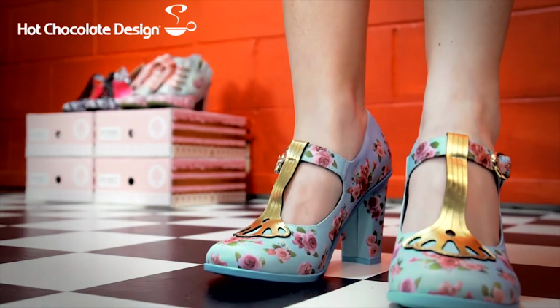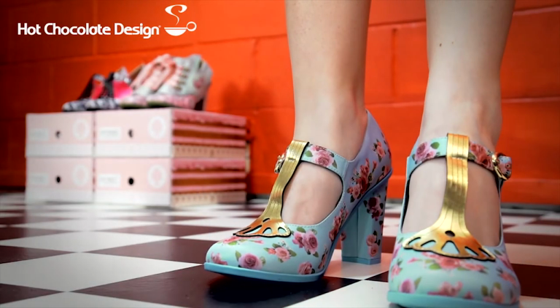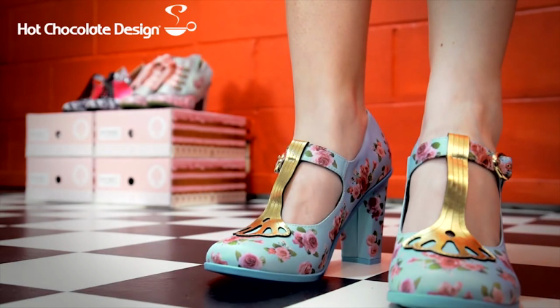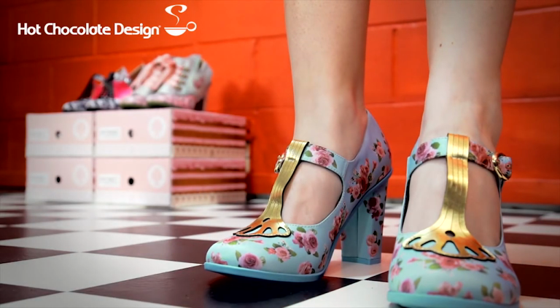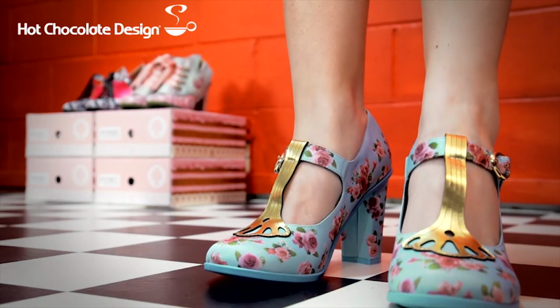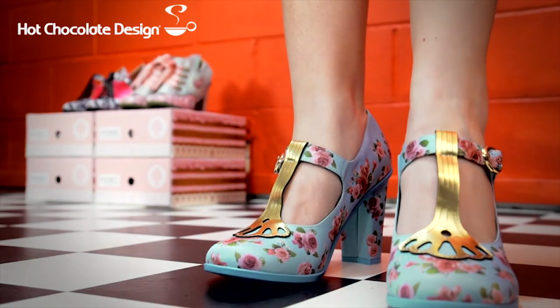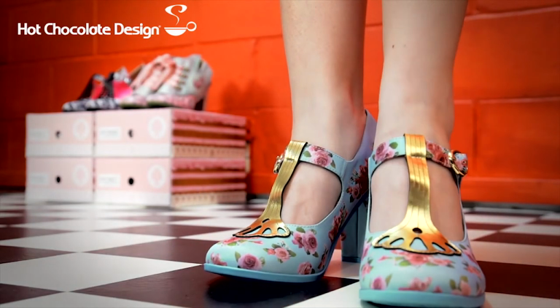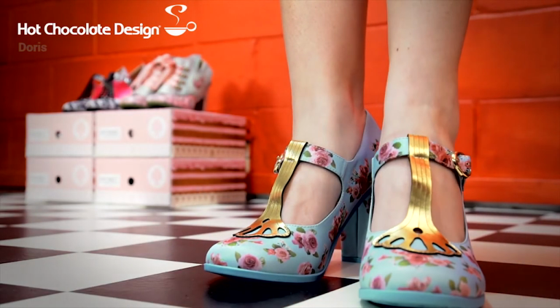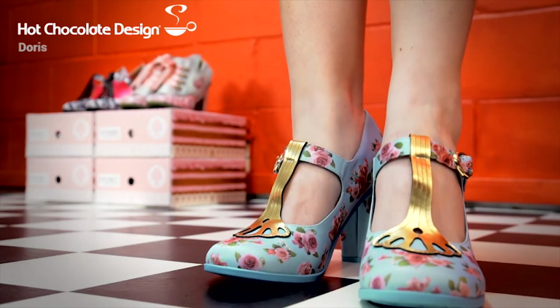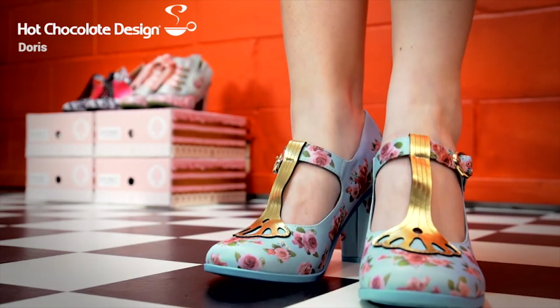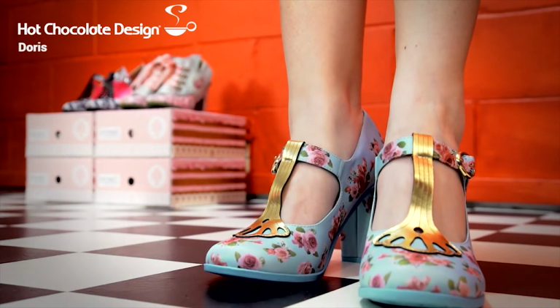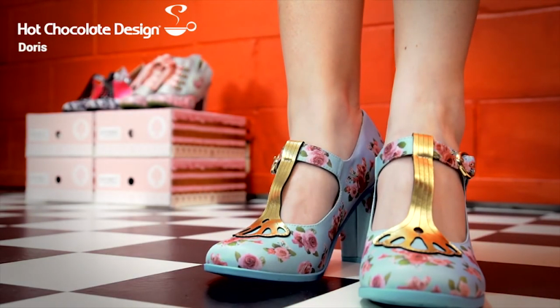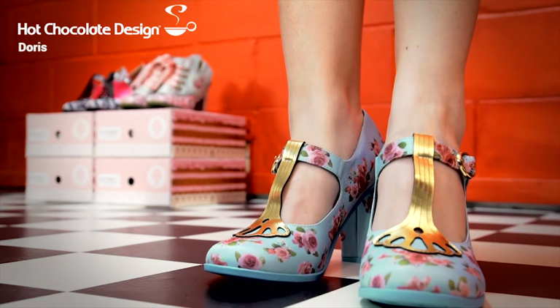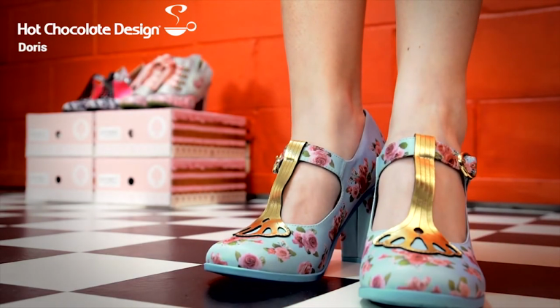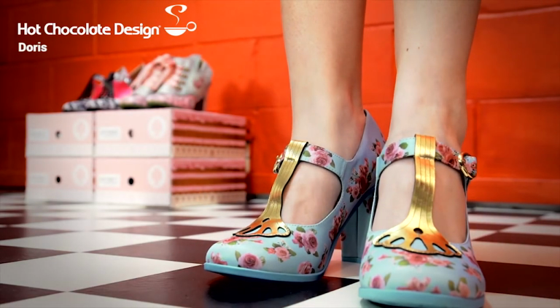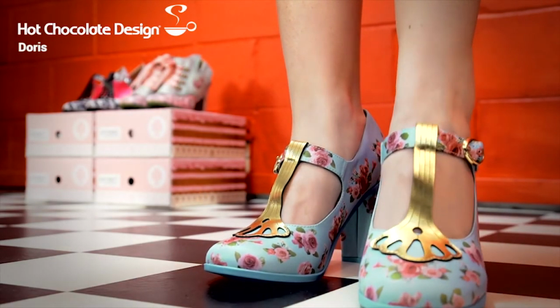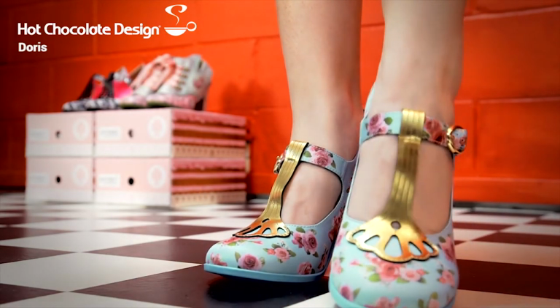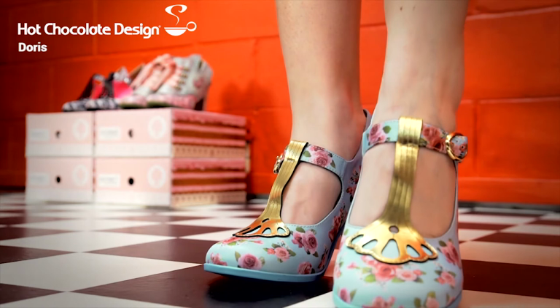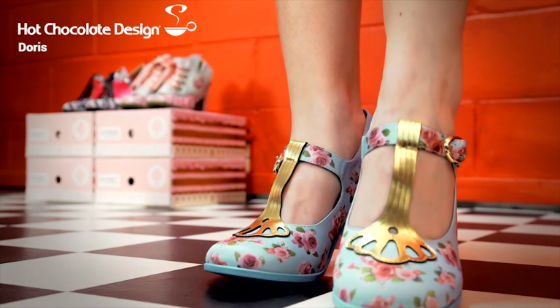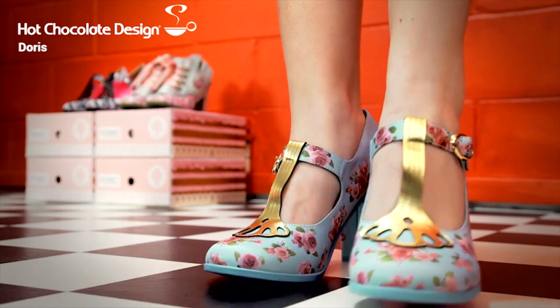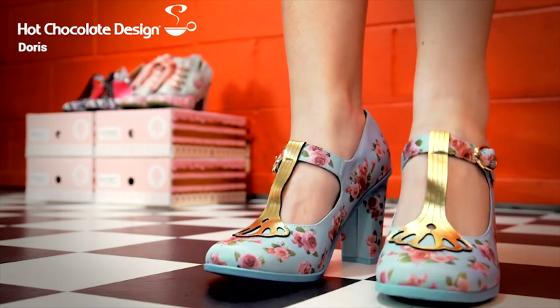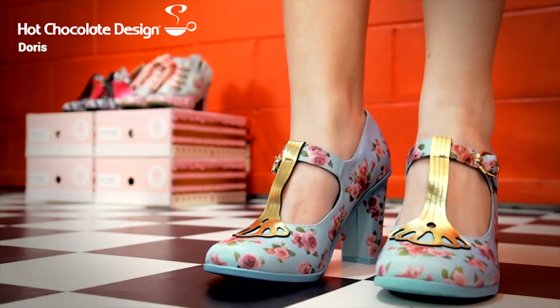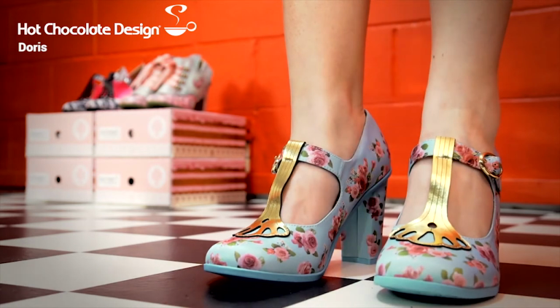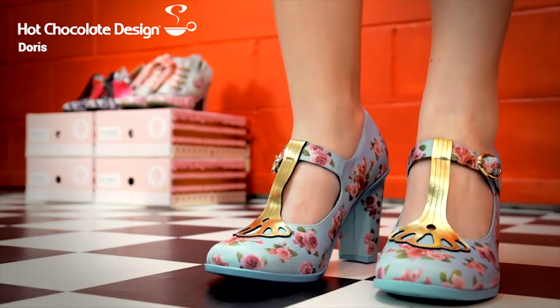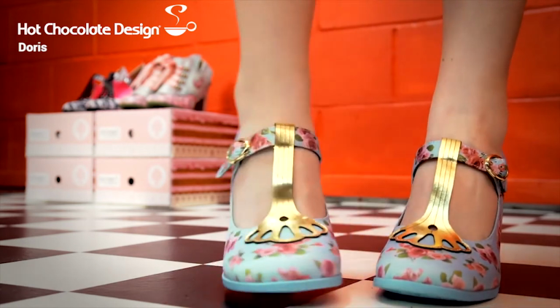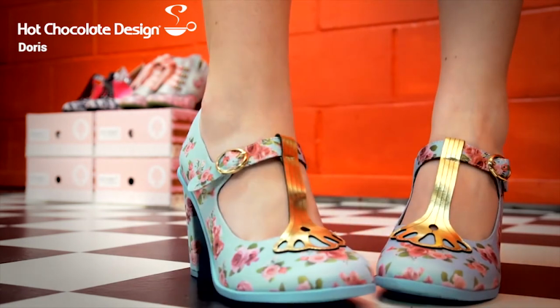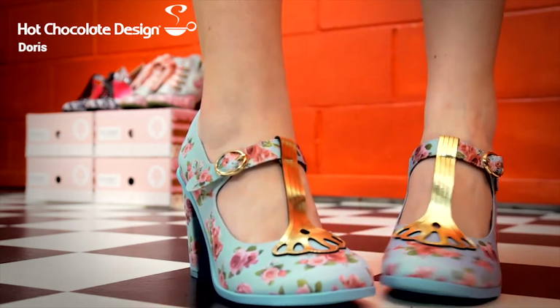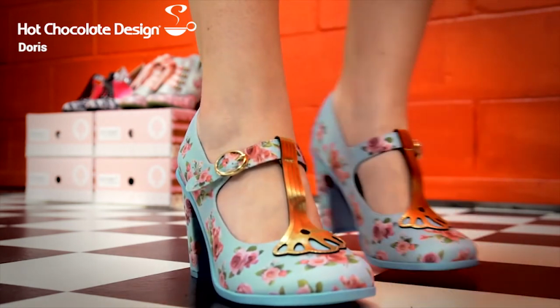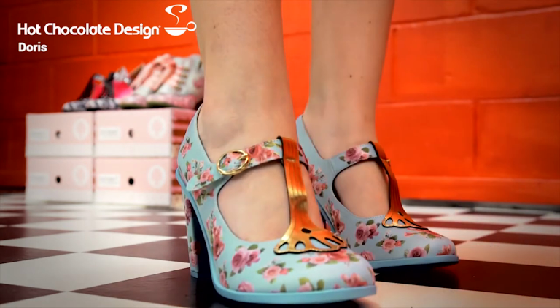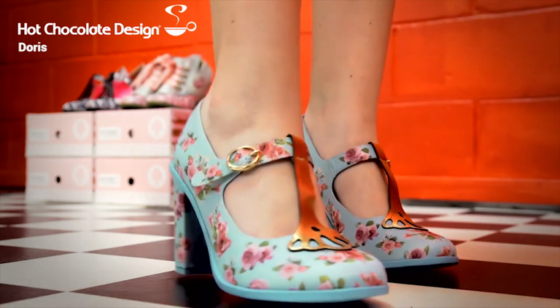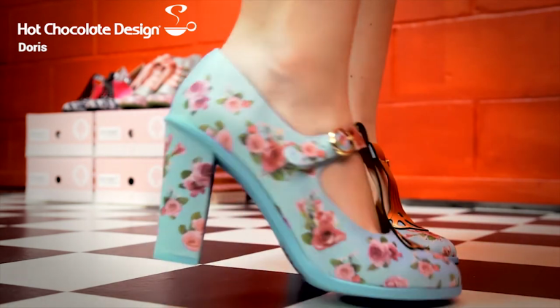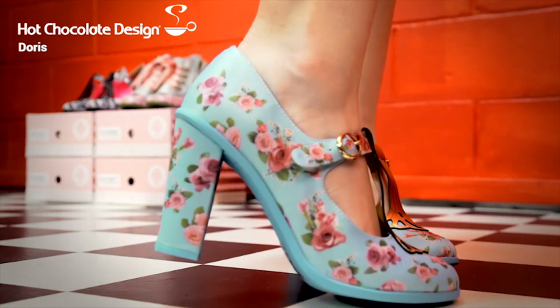These are the Doris, and they have the gold design at the front and they've got rose pattern all over.